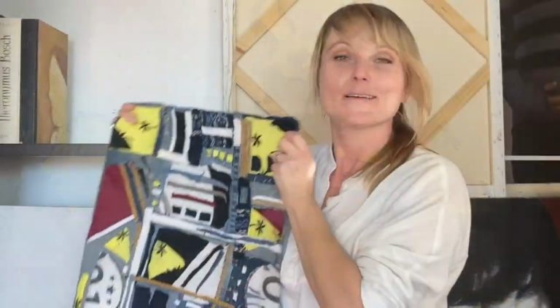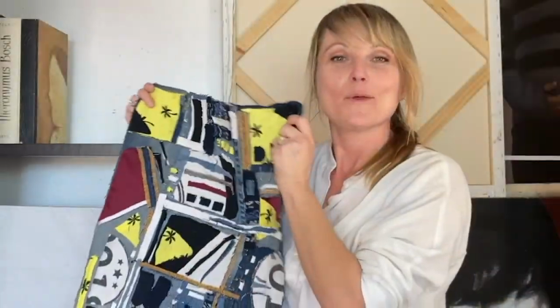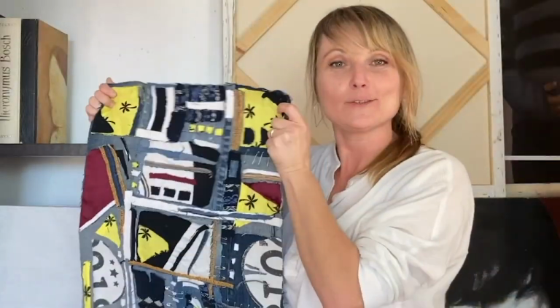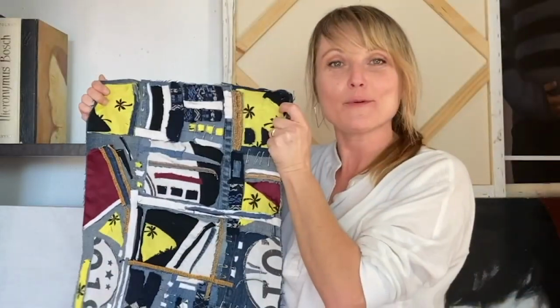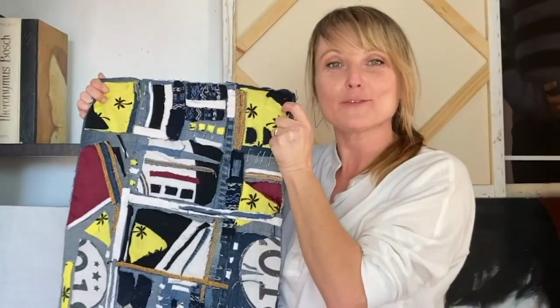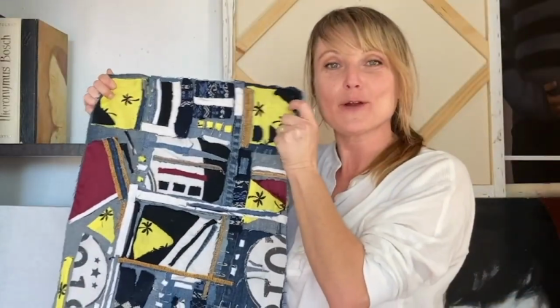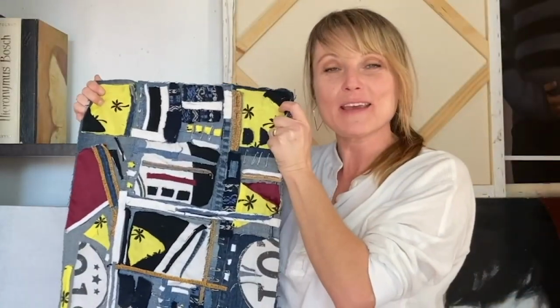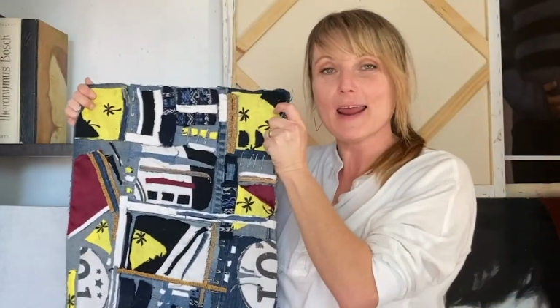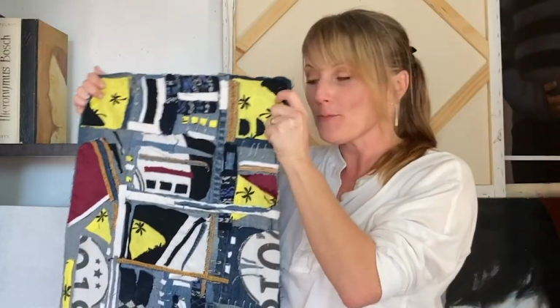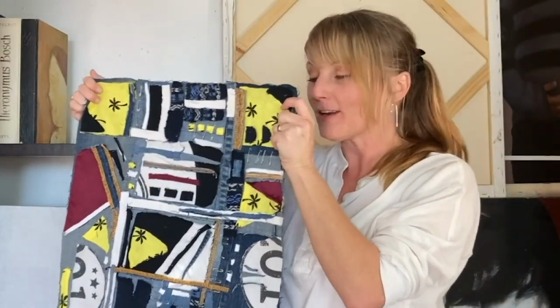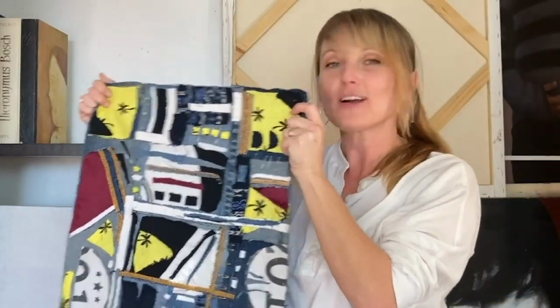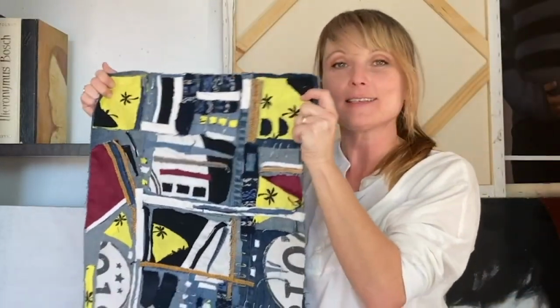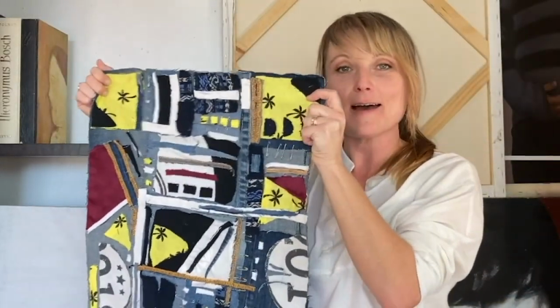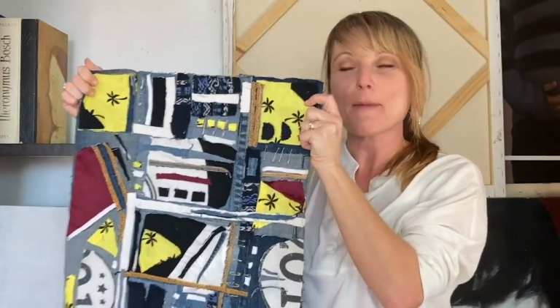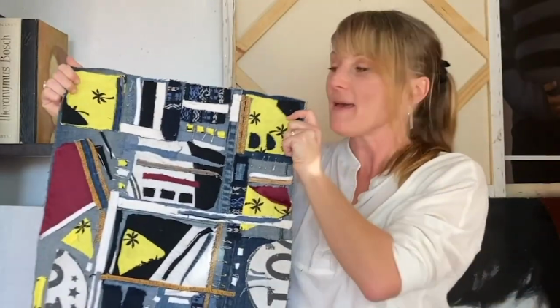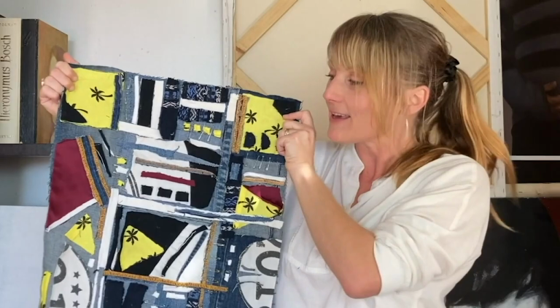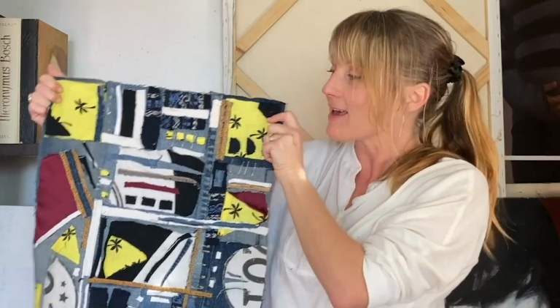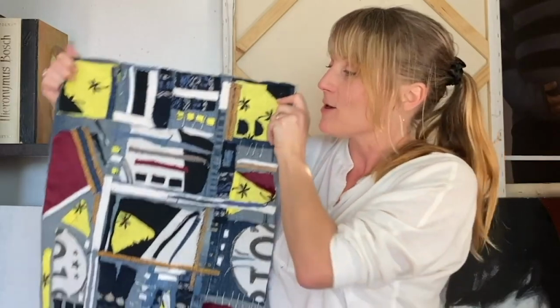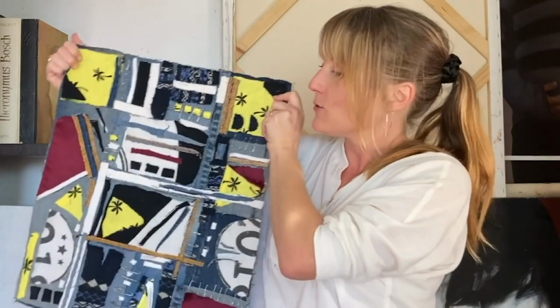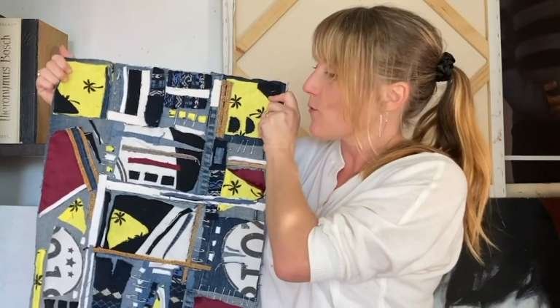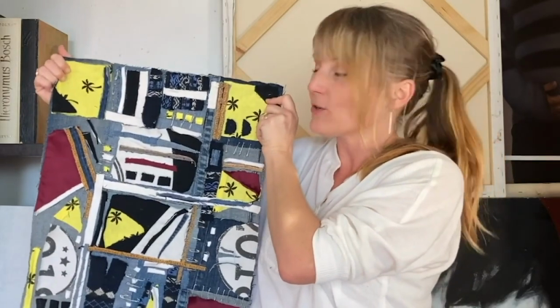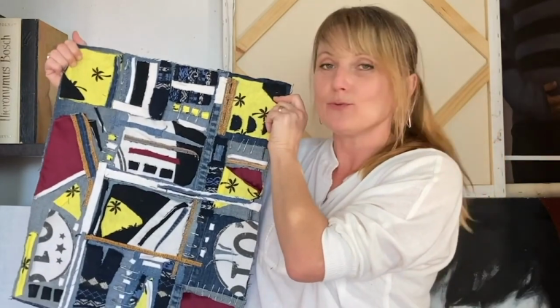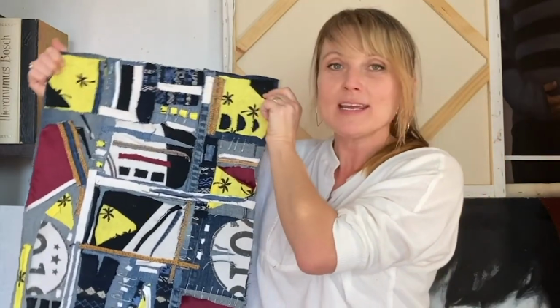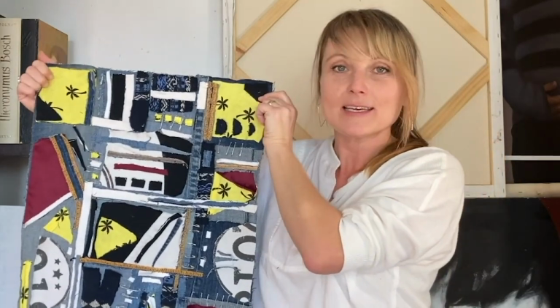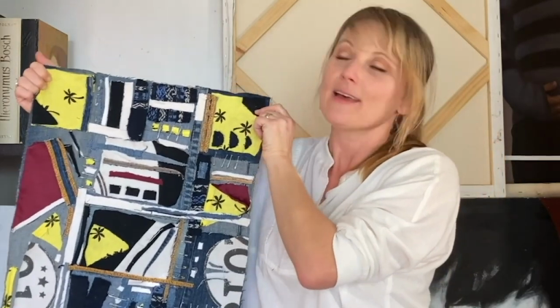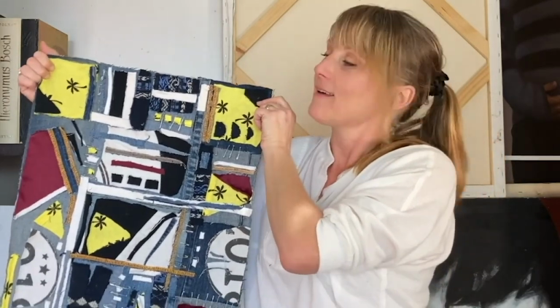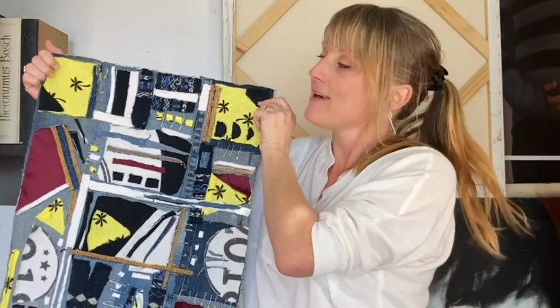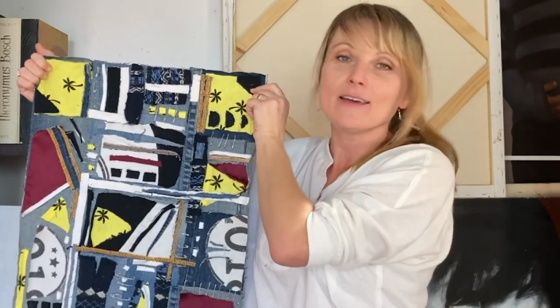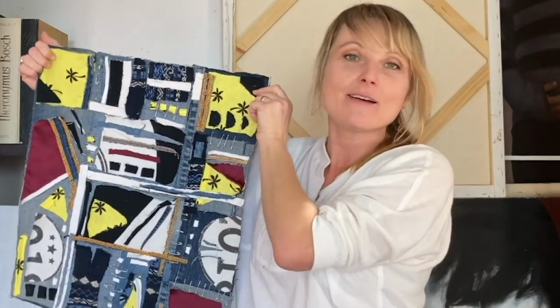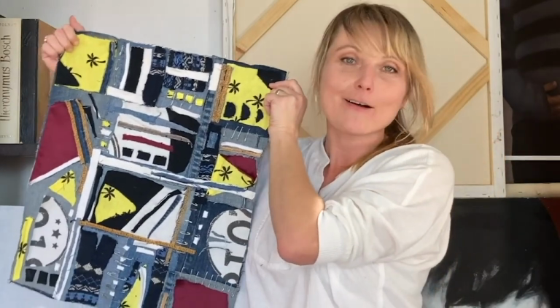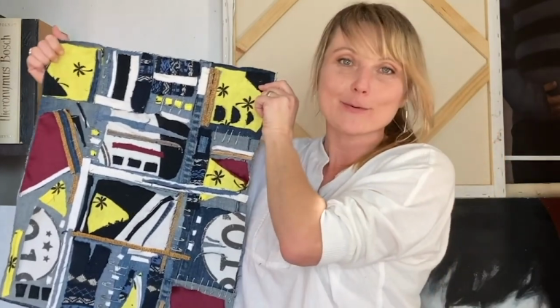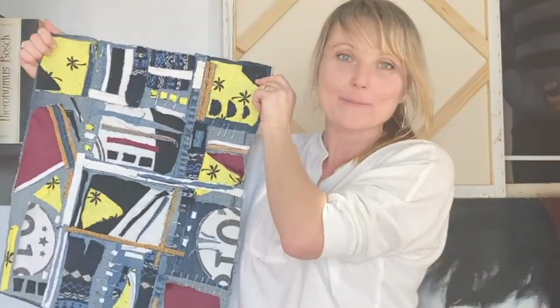Well, thank you so much for joining me, and I hope you had a great time making your unique hanging art quilt.